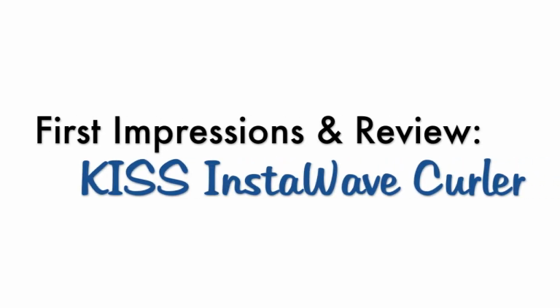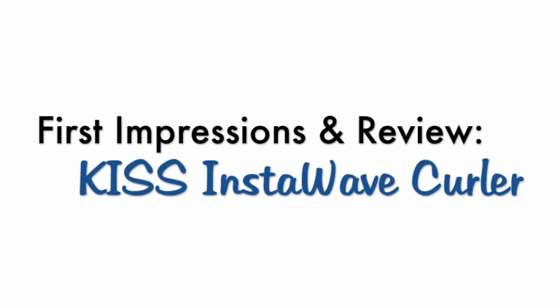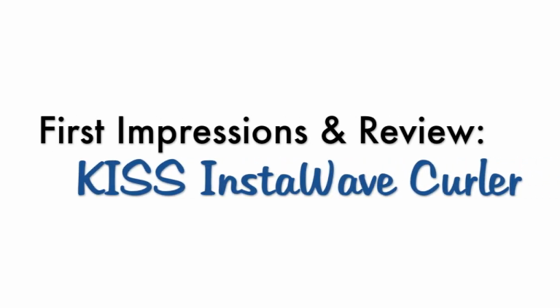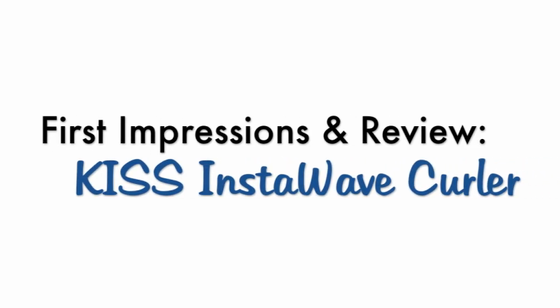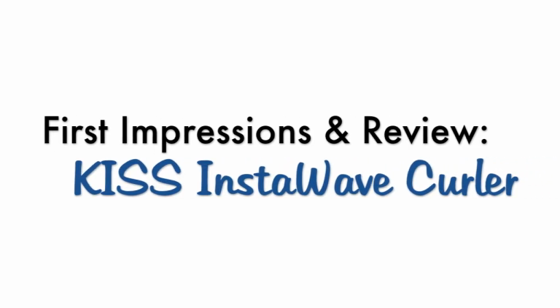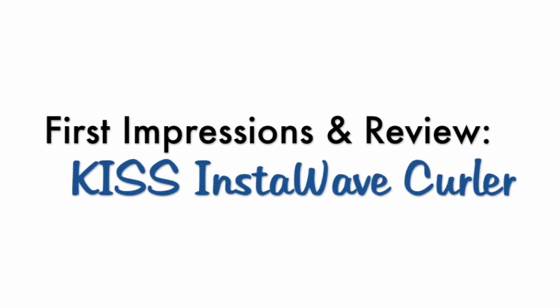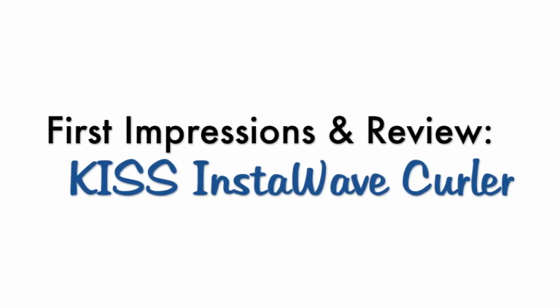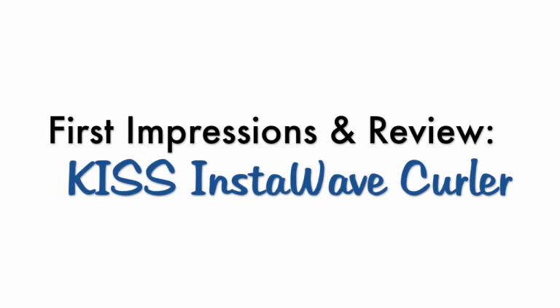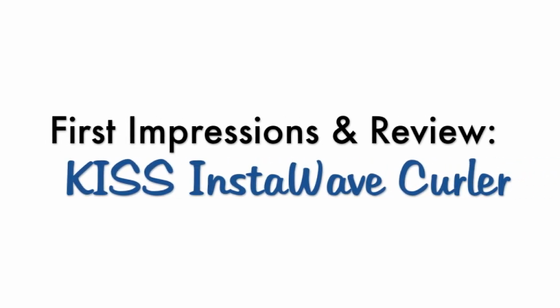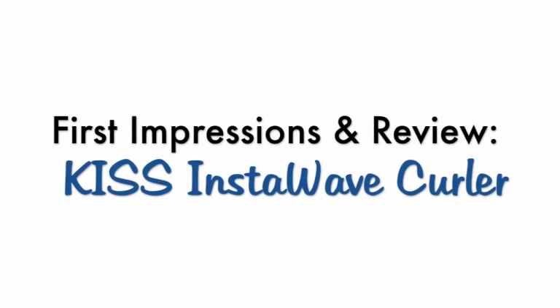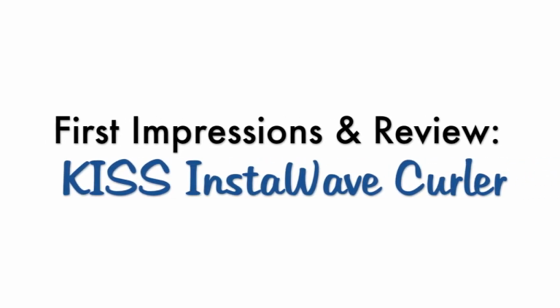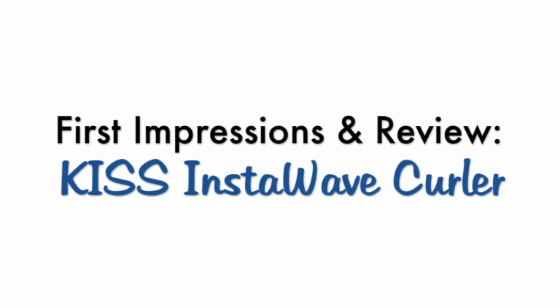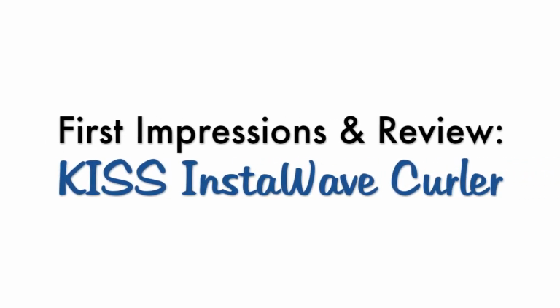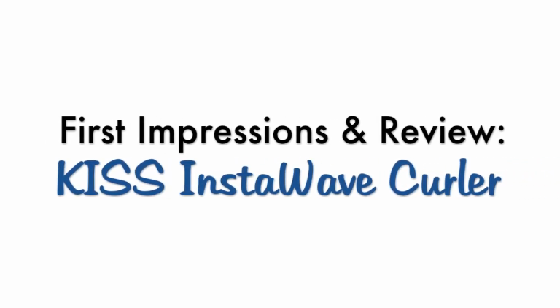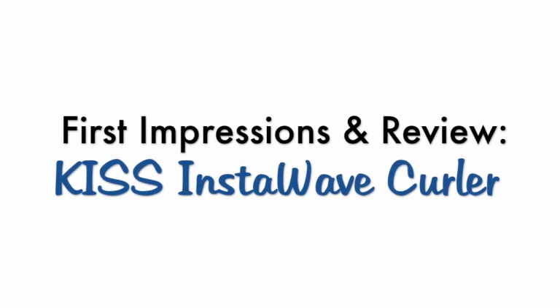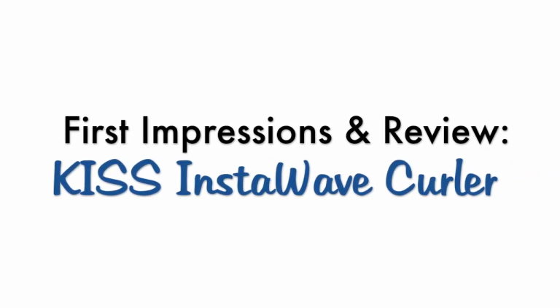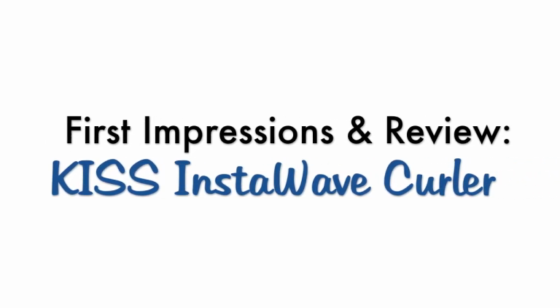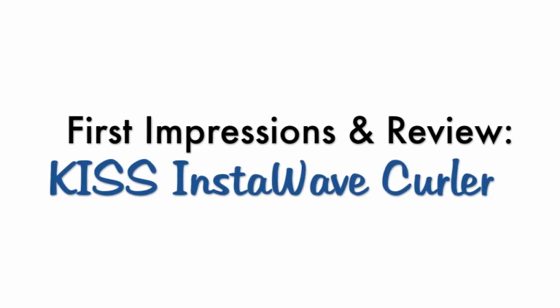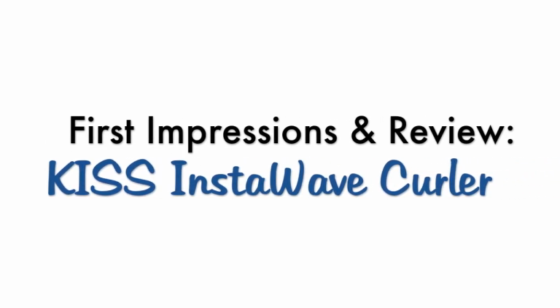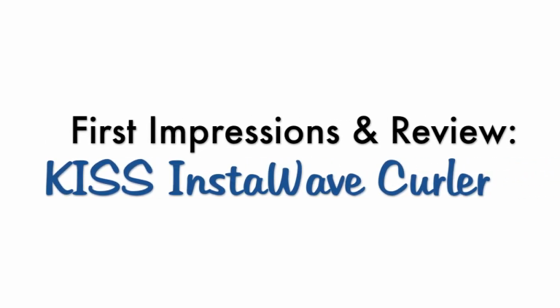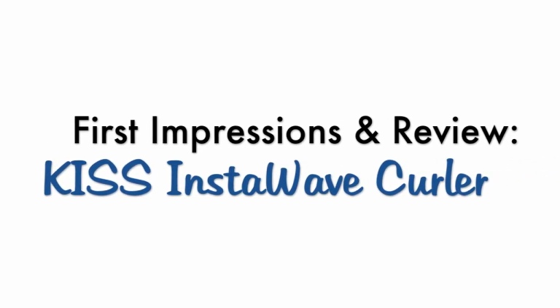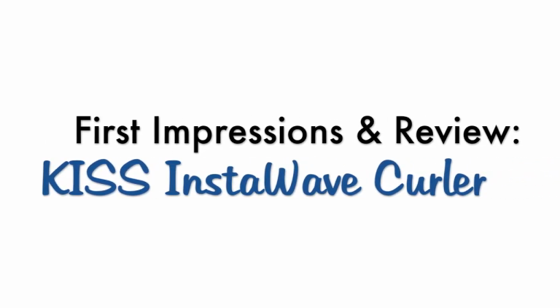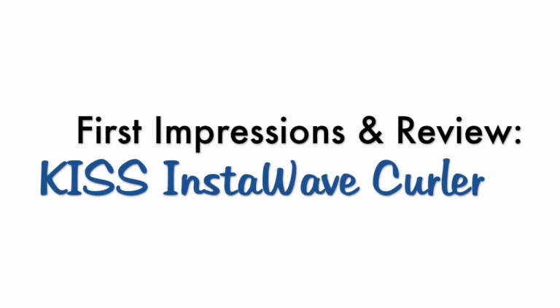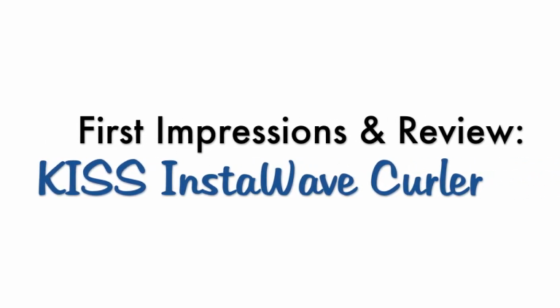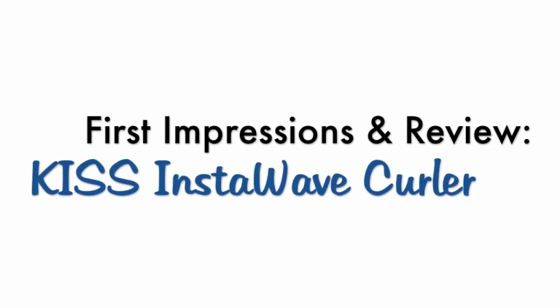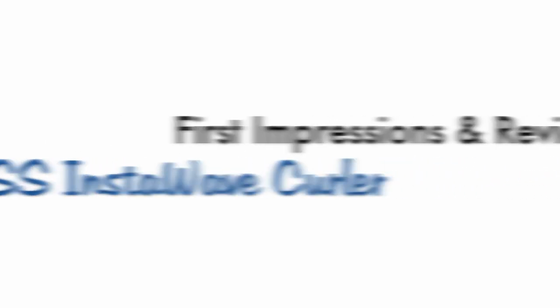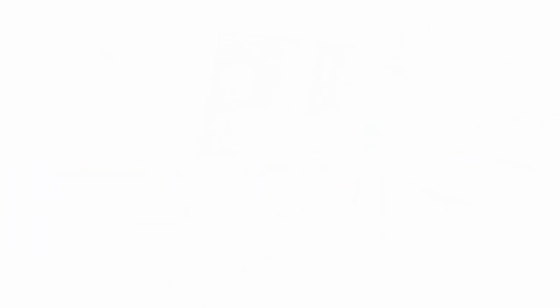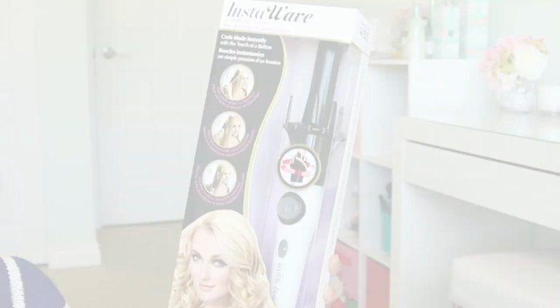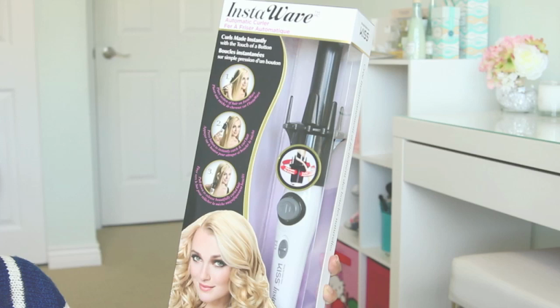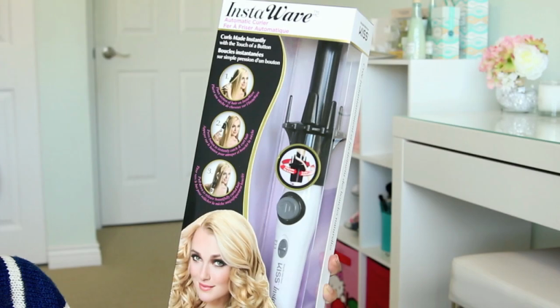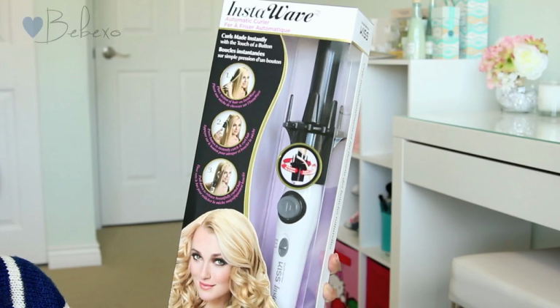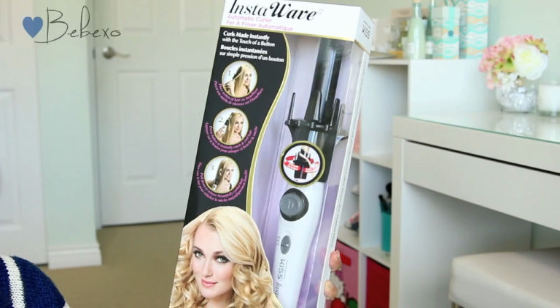Hey guys, recently I was sent the Kiss InstaWave curler to try out, so in this video I'm going to share my first impressions with you.